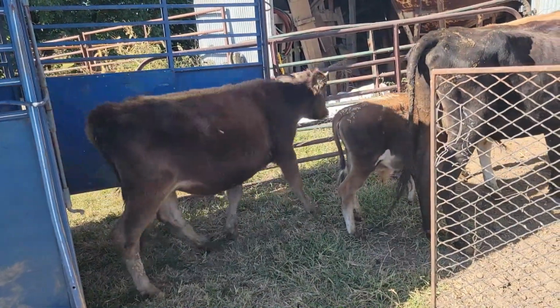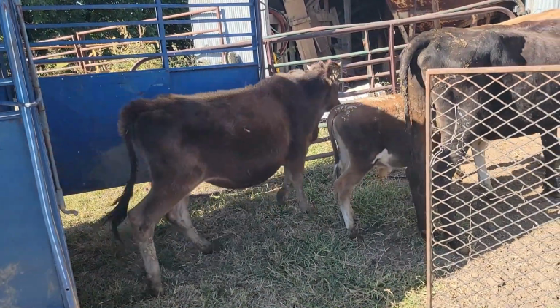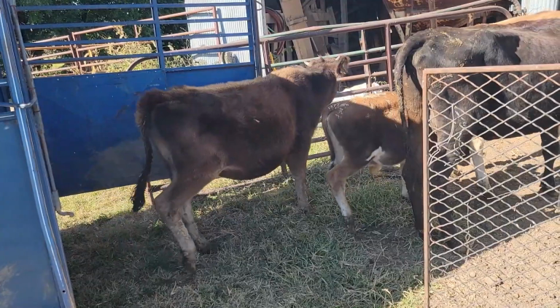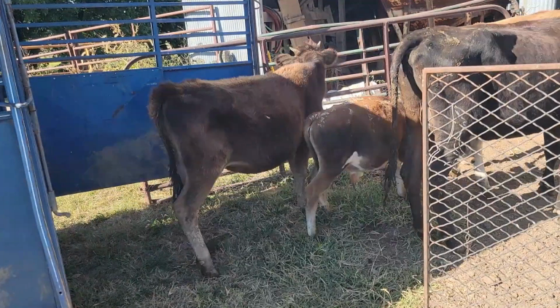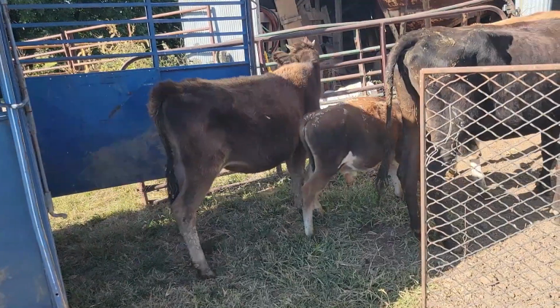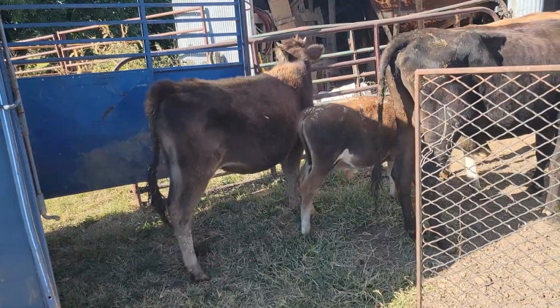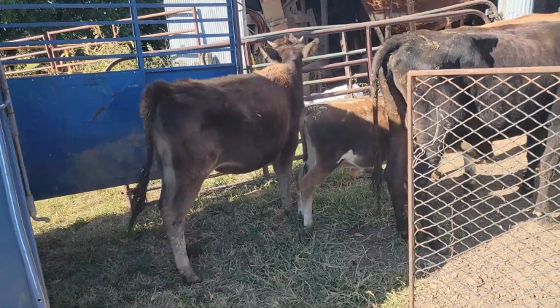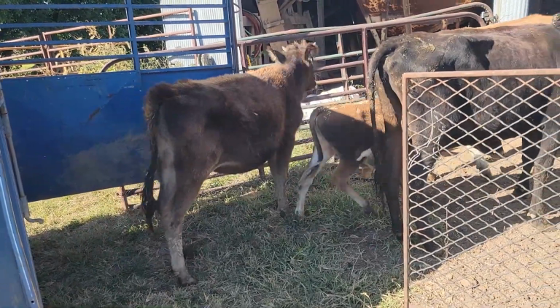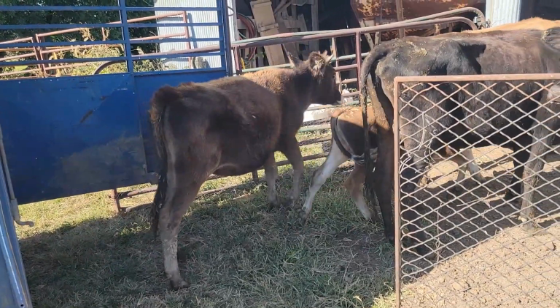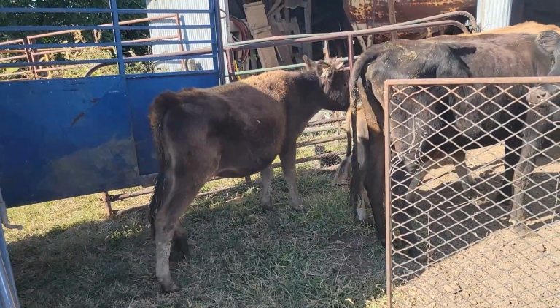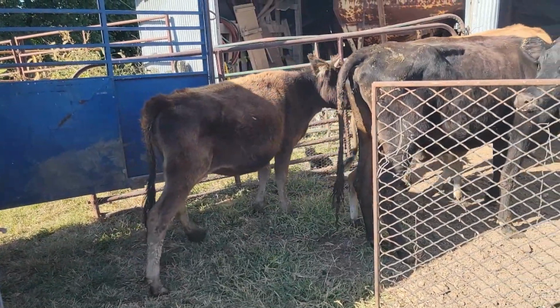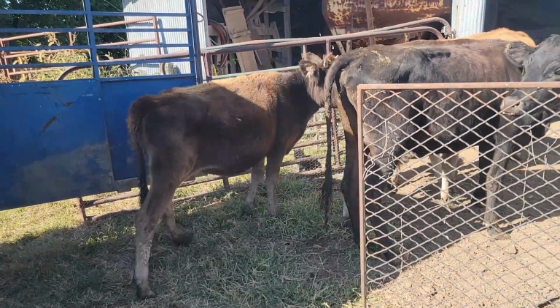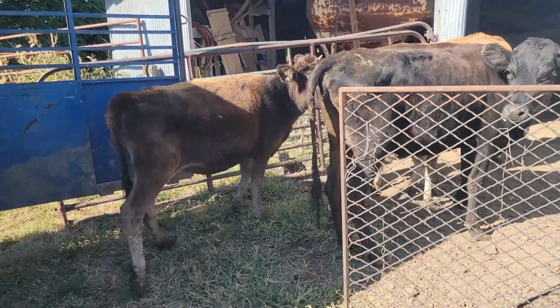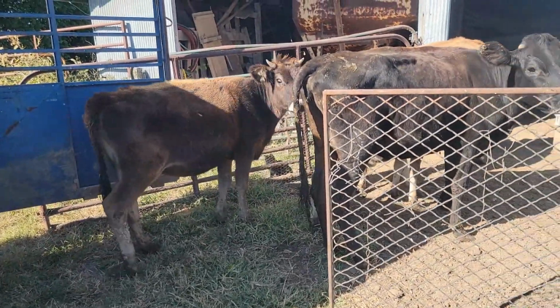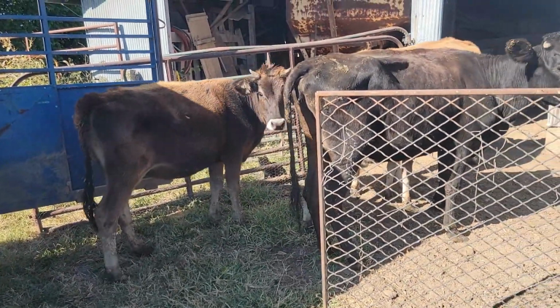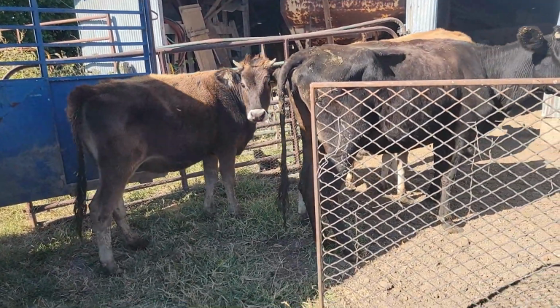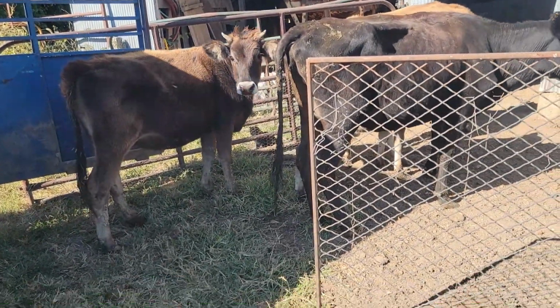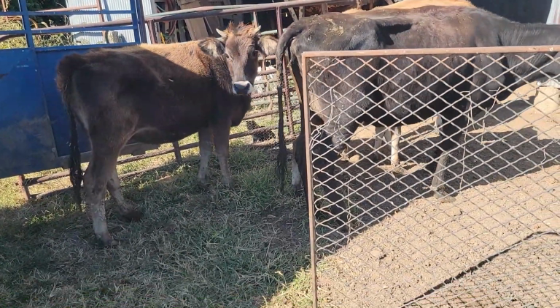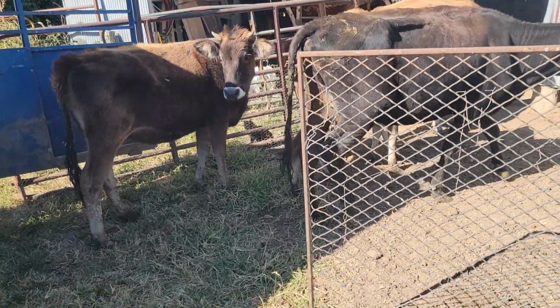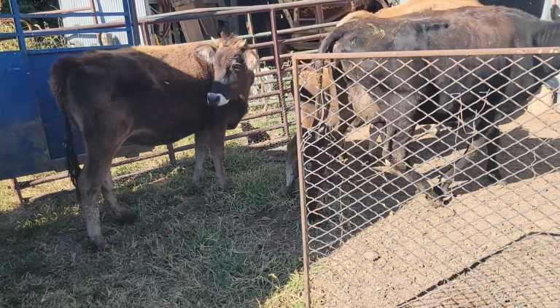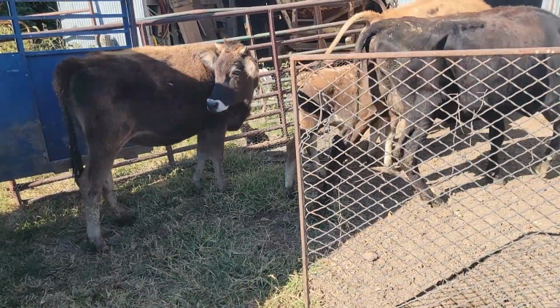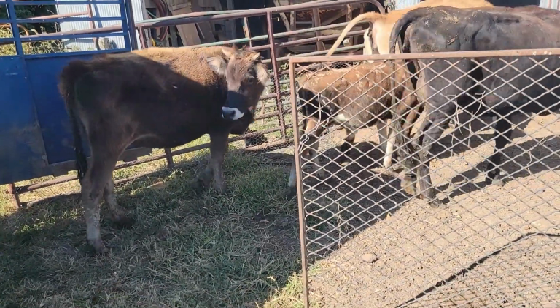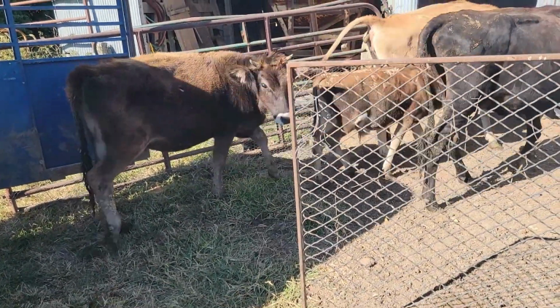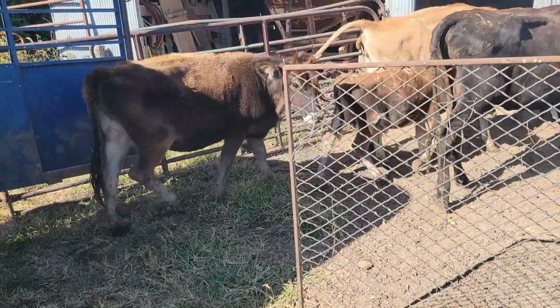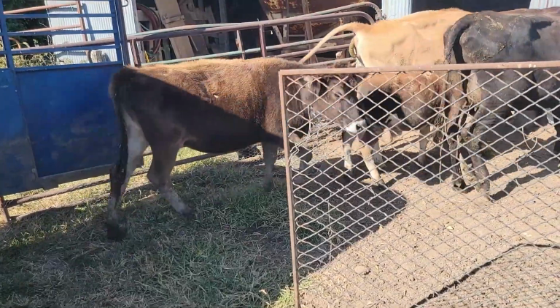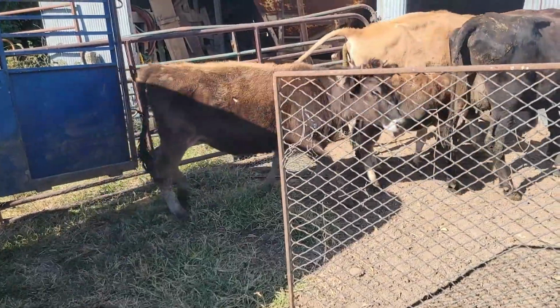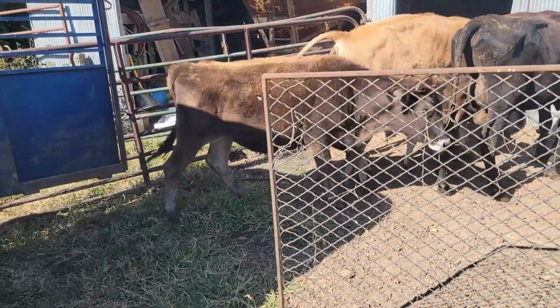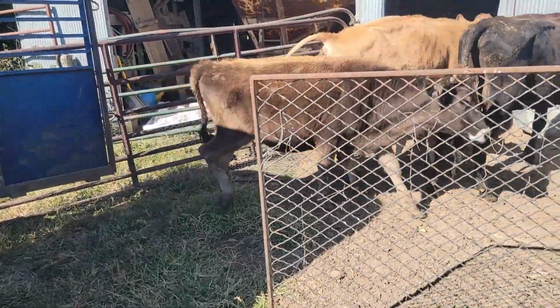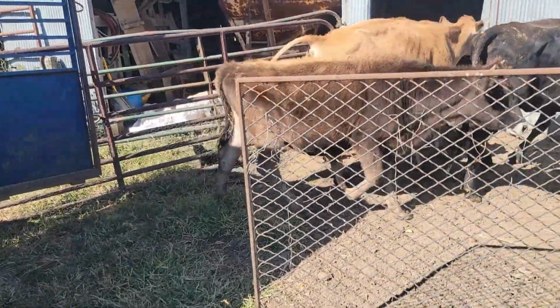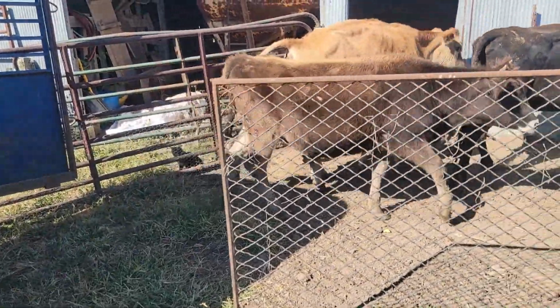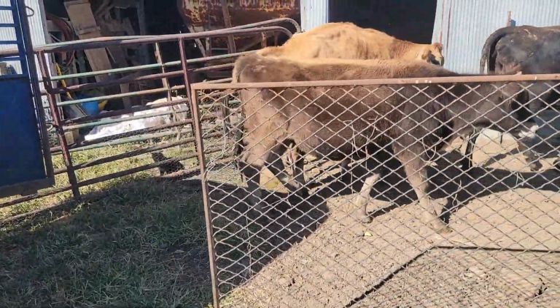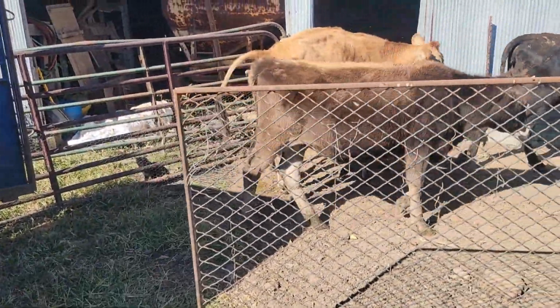Welcome home, ladies. We'll let you get oriented here in this little paddock area.